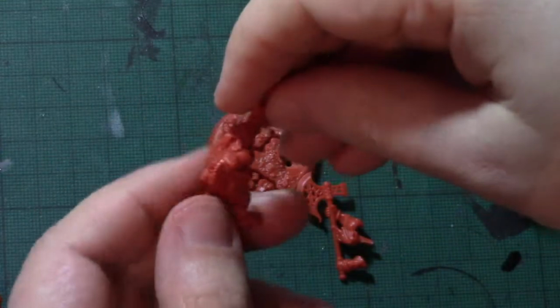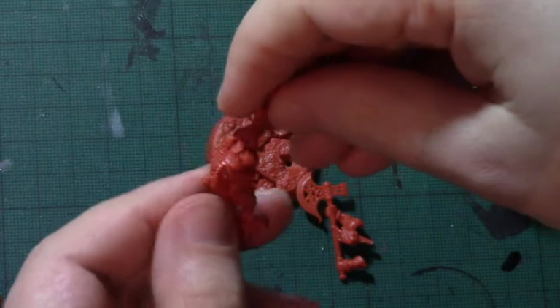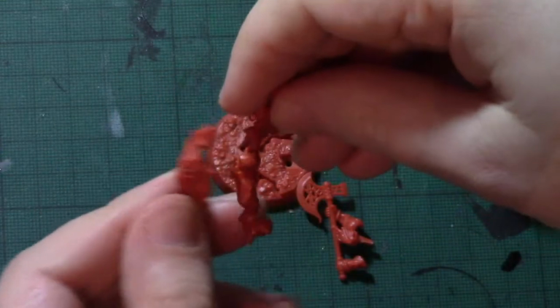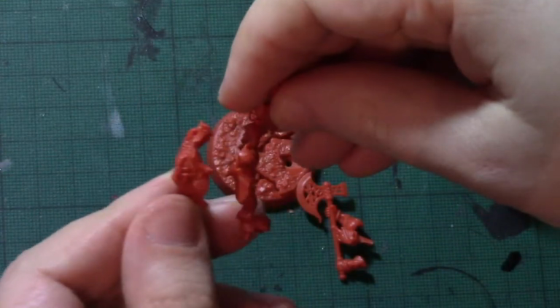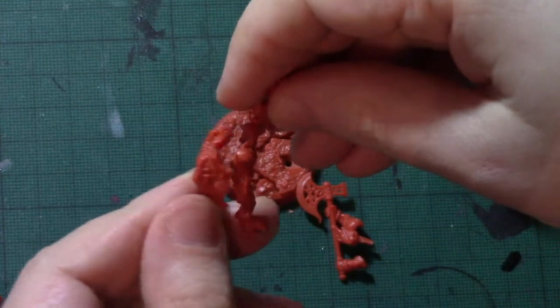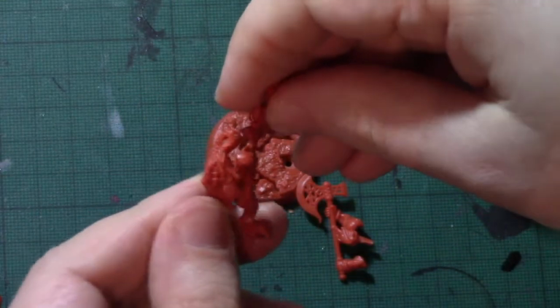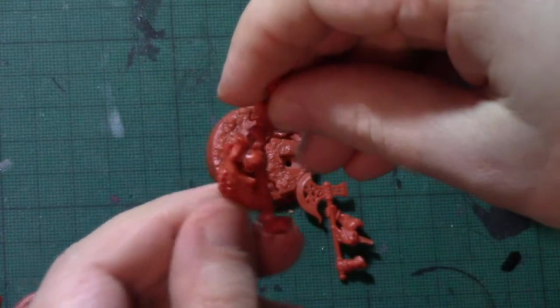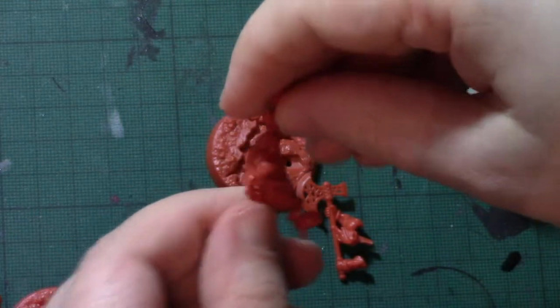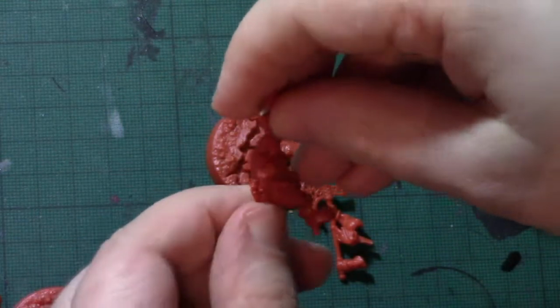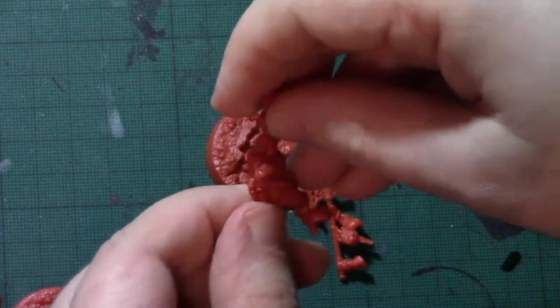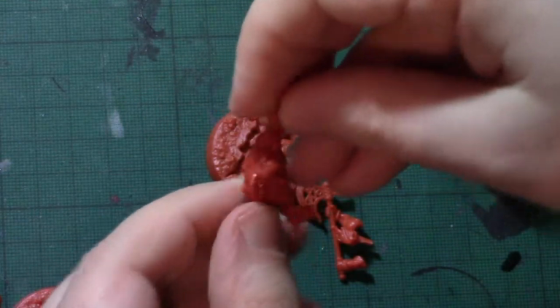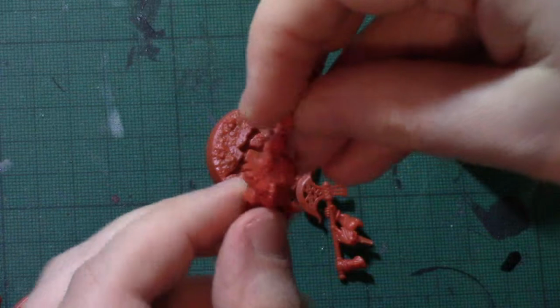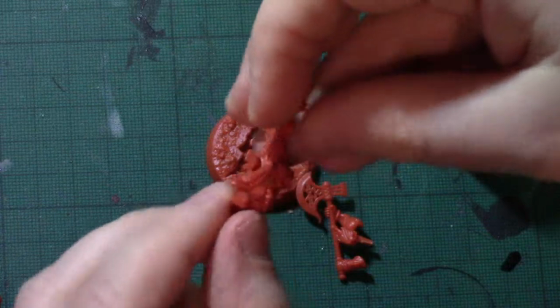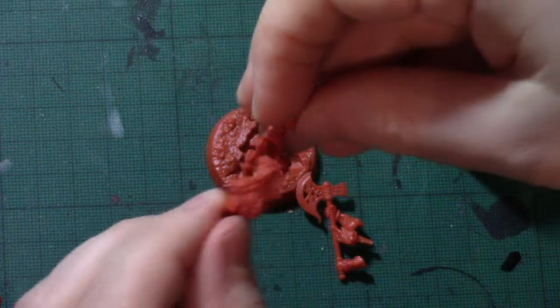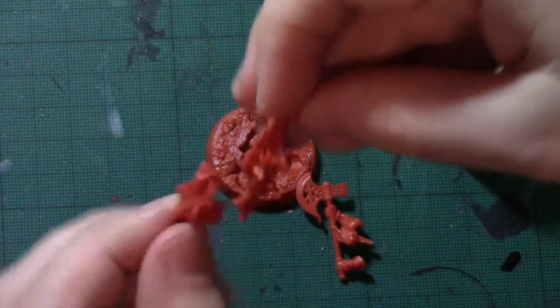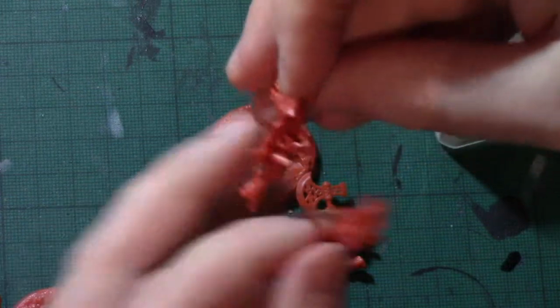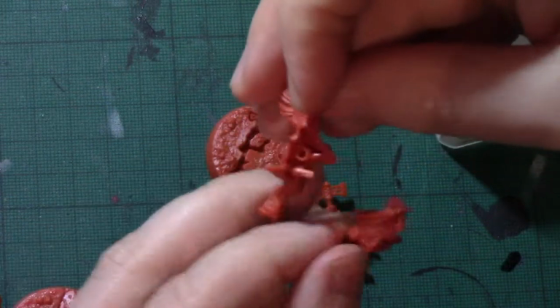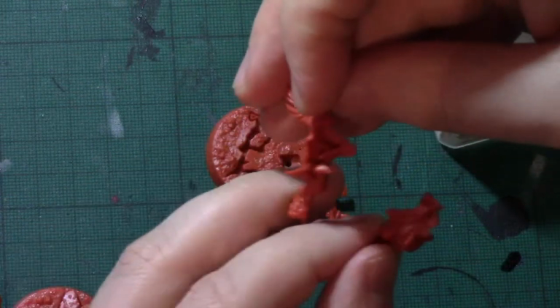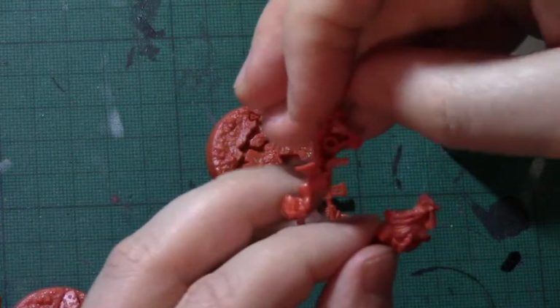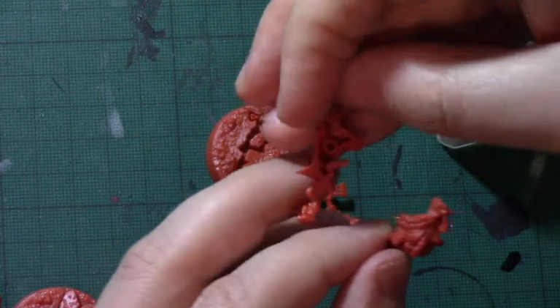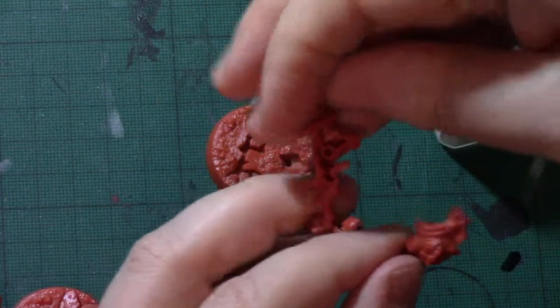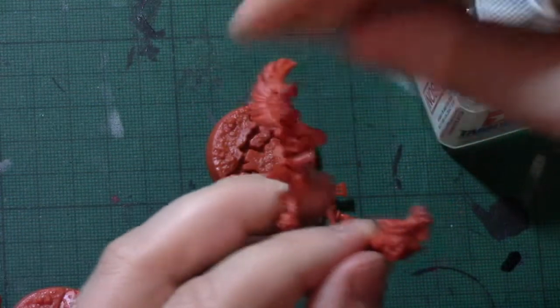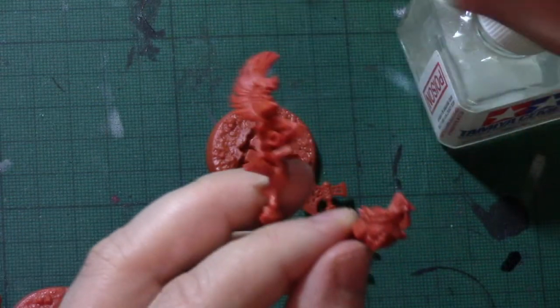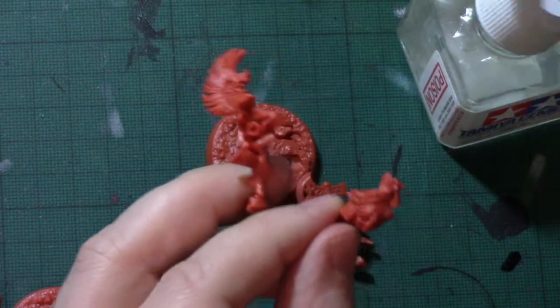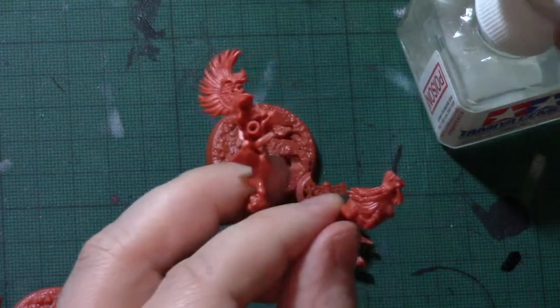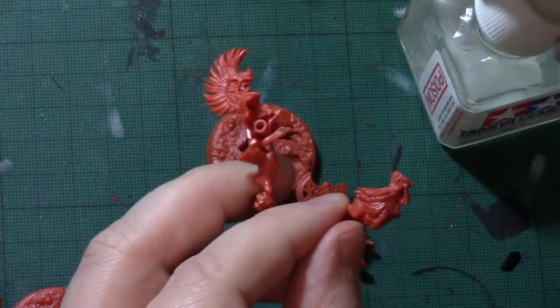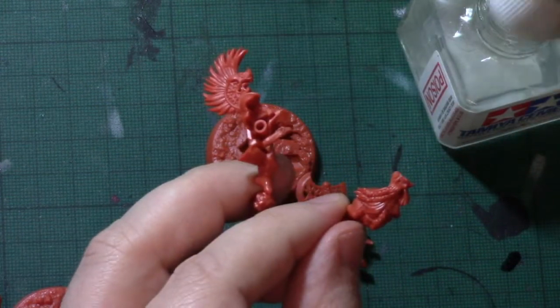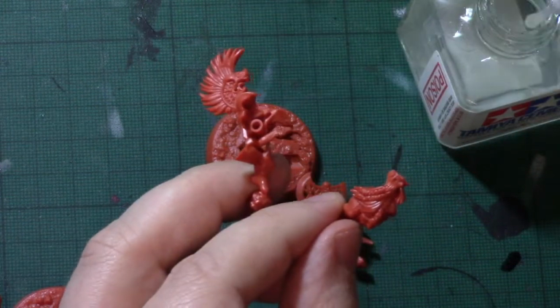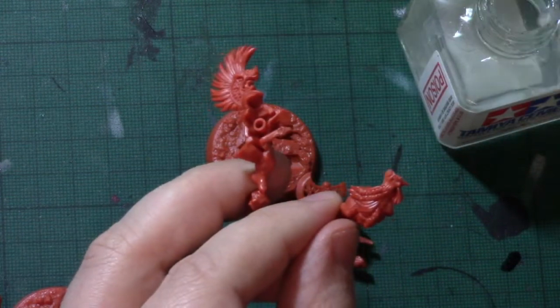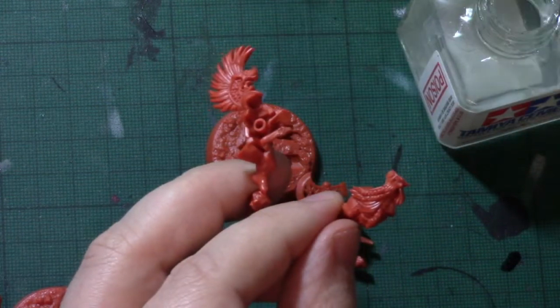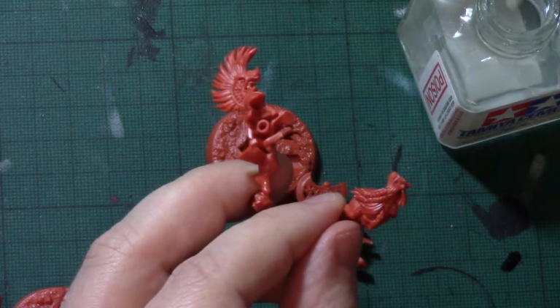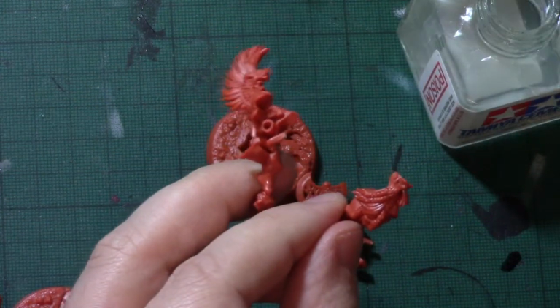Quick test fit of that — goes together pretty perfectly.